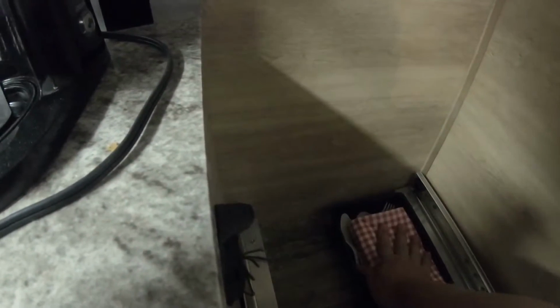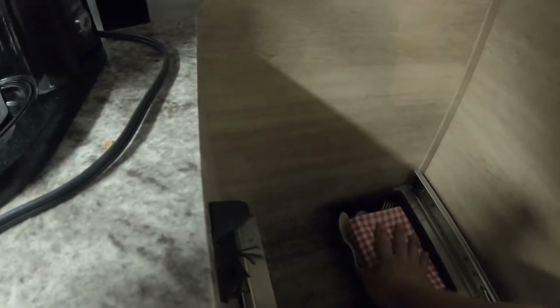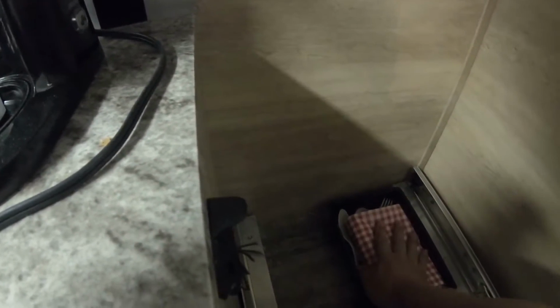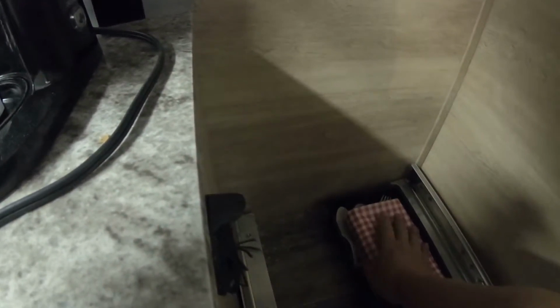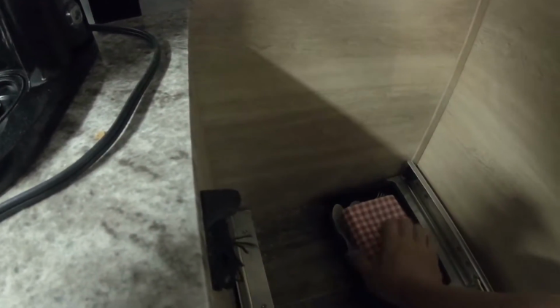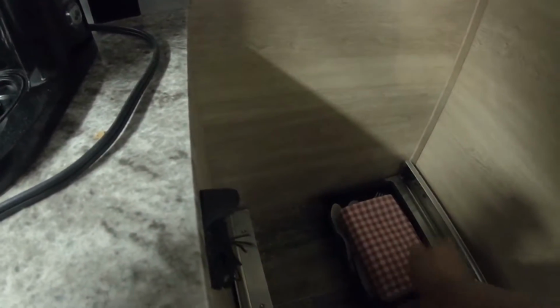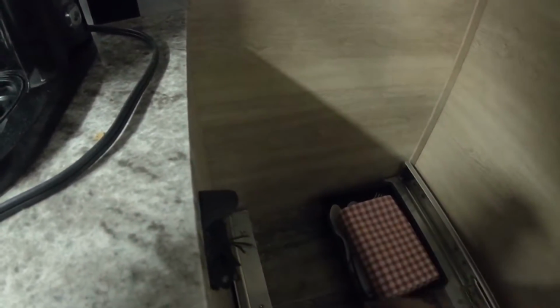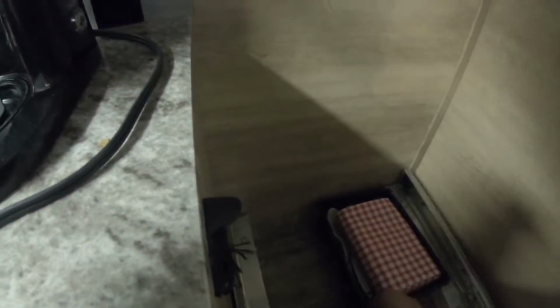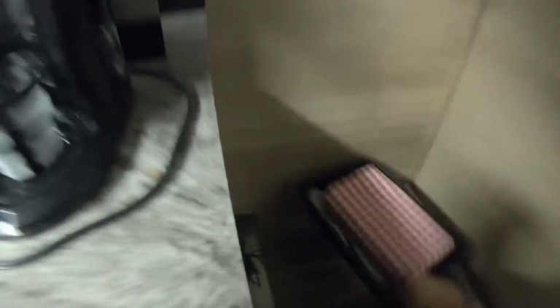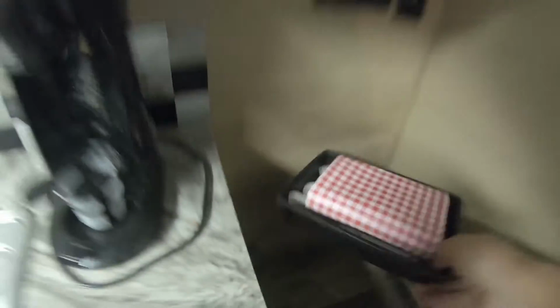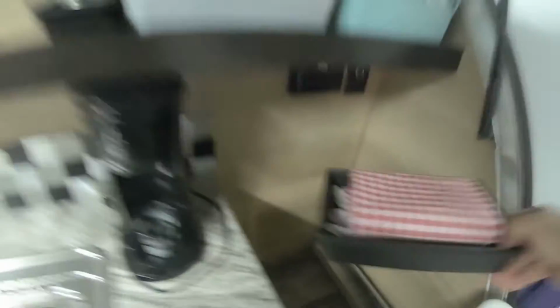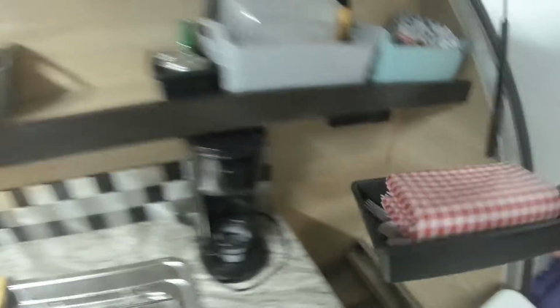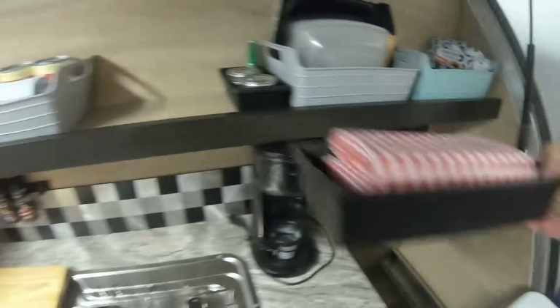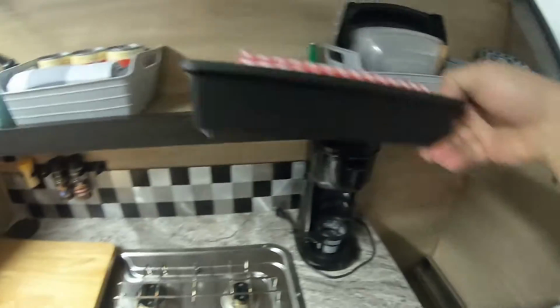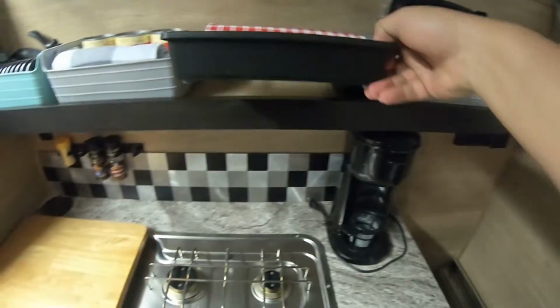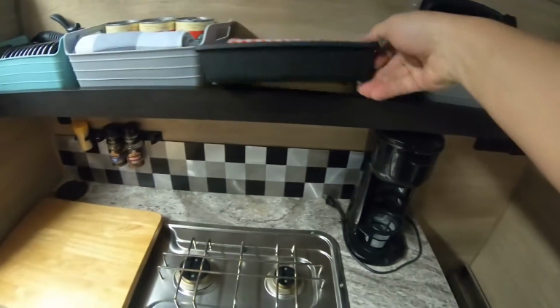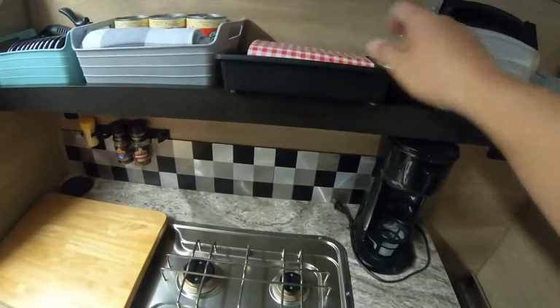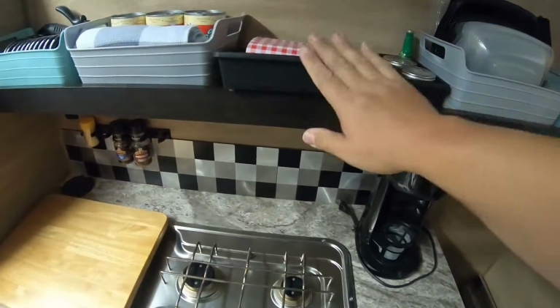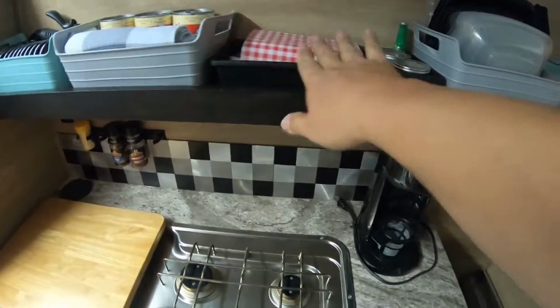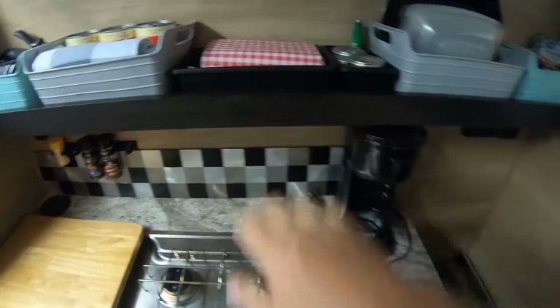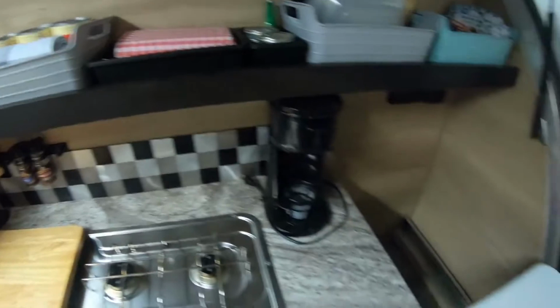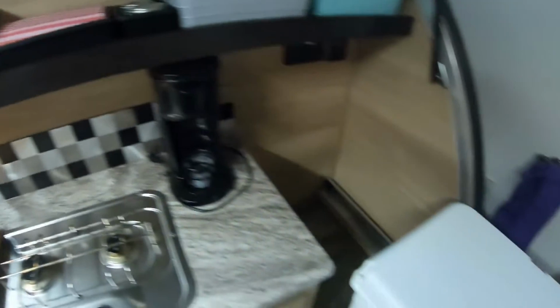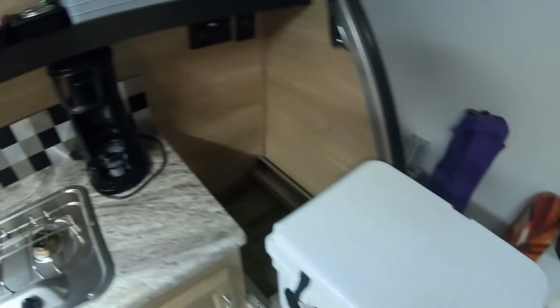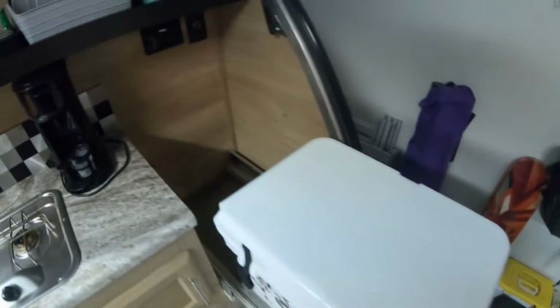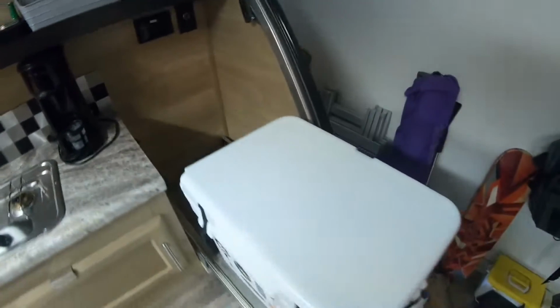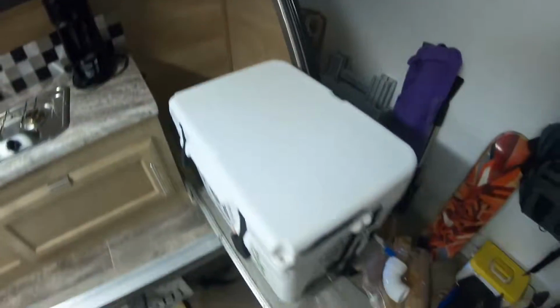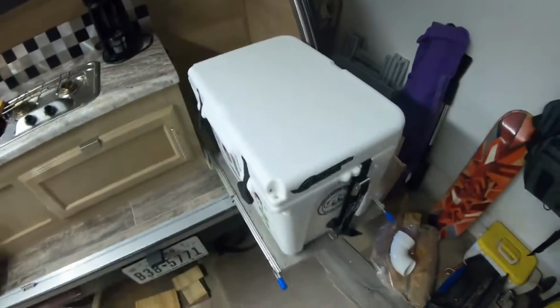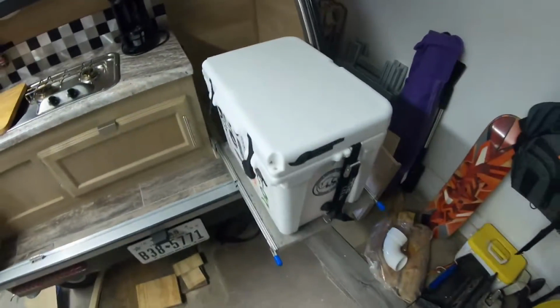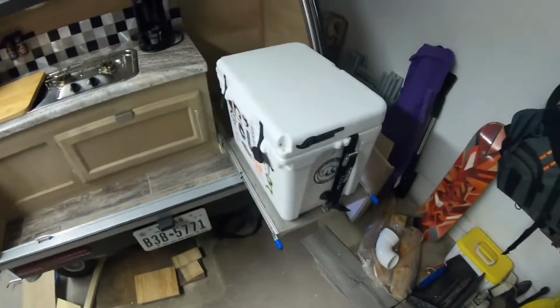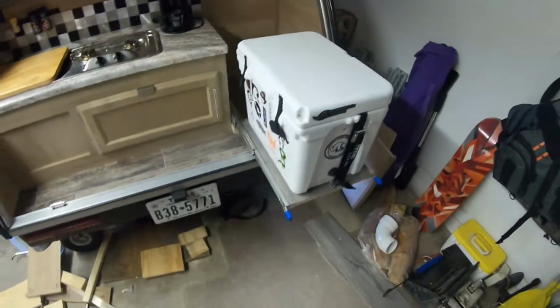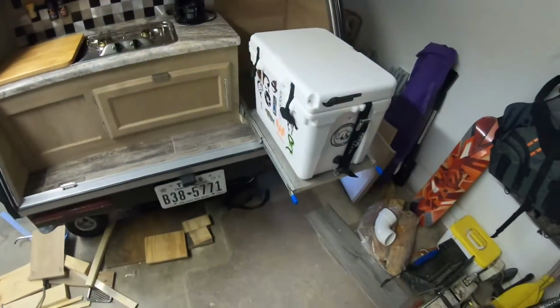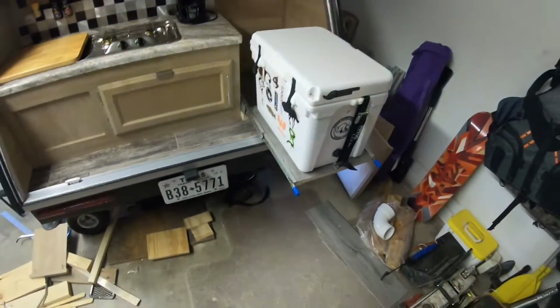Just test fitting some of these containers - they're just a little bit too tall. The tackle box works though.